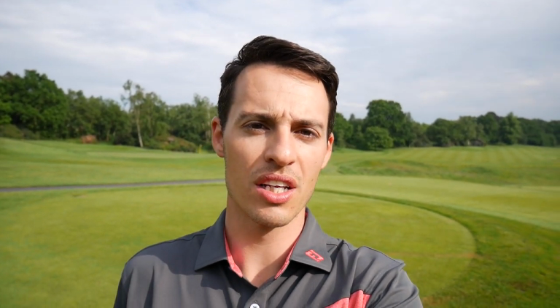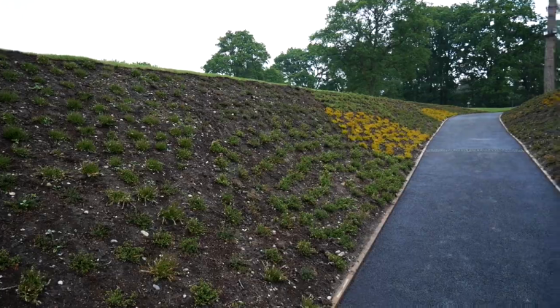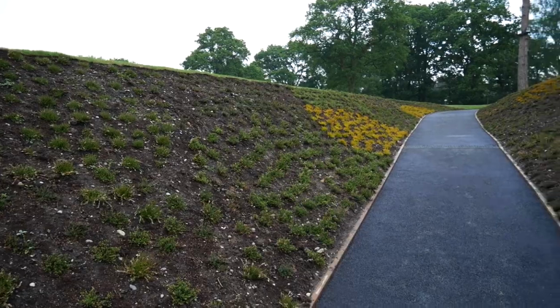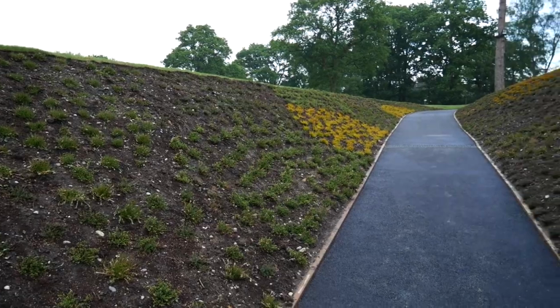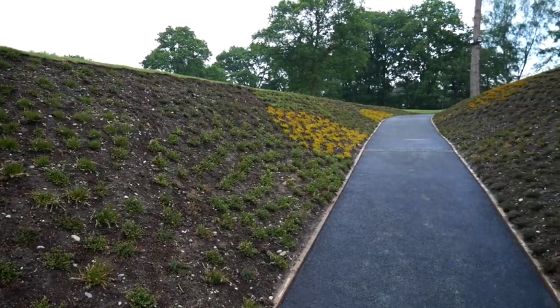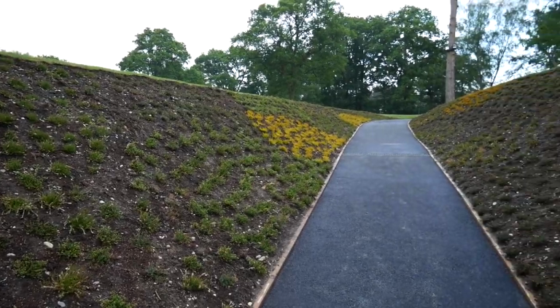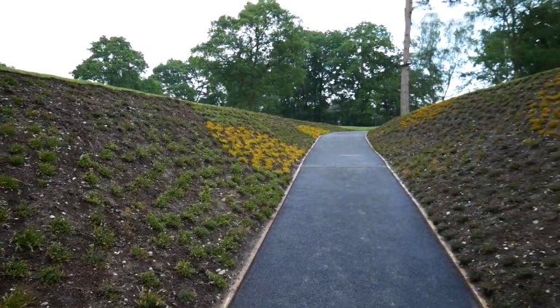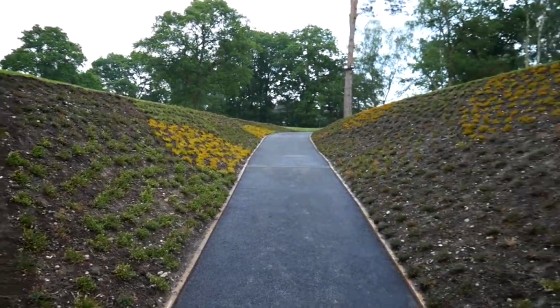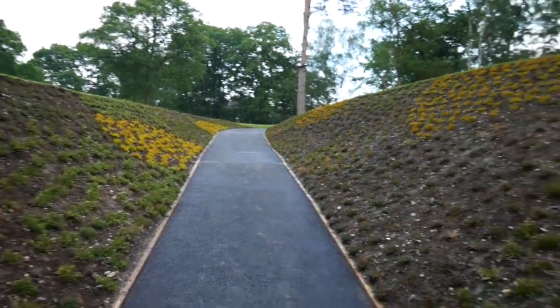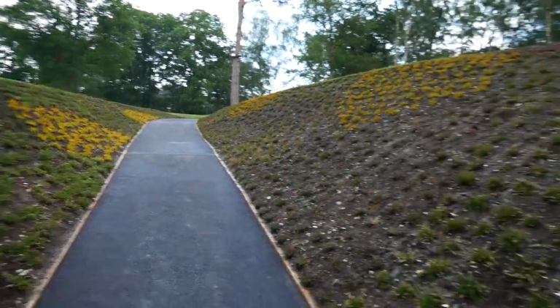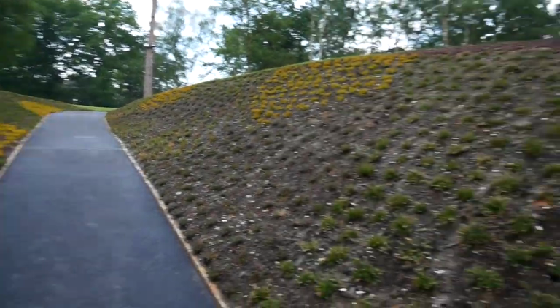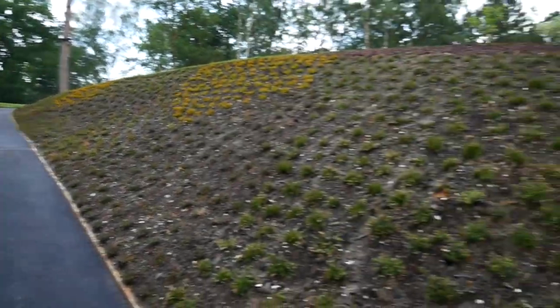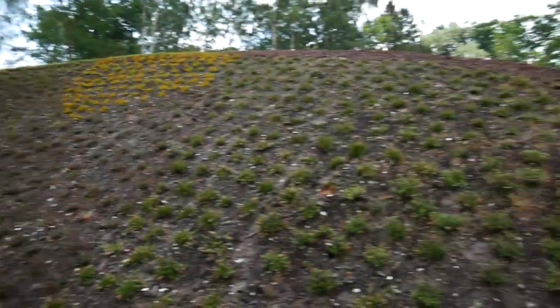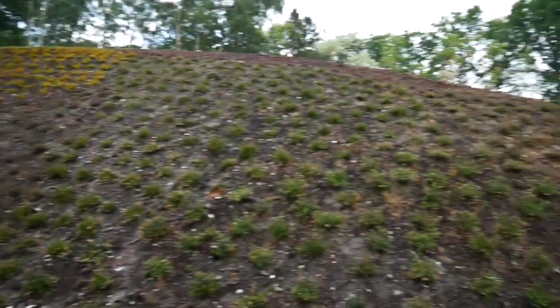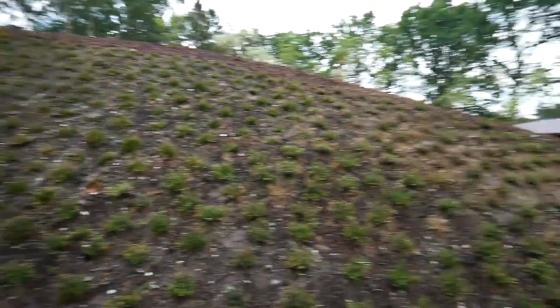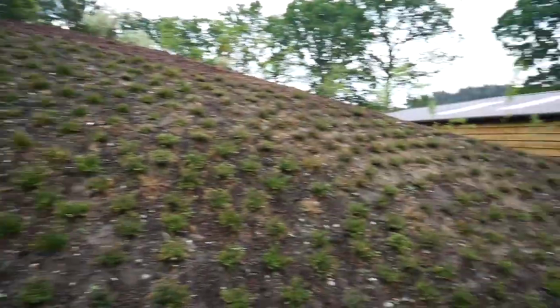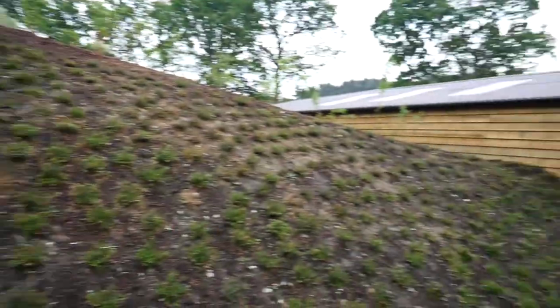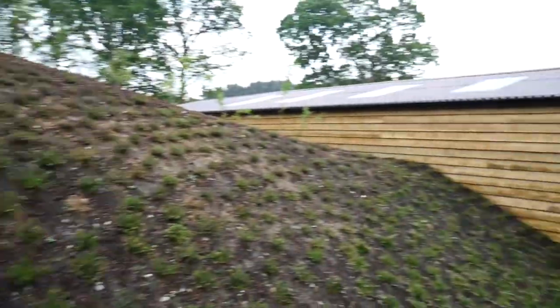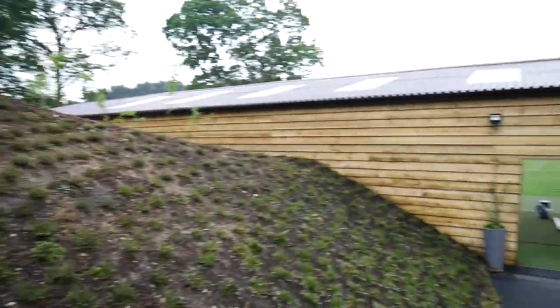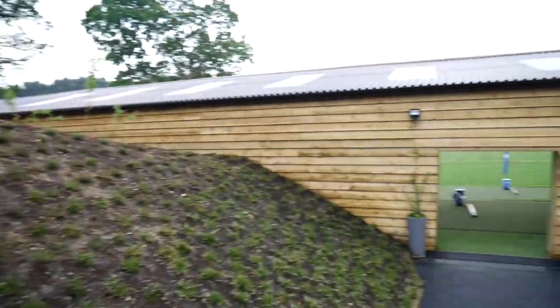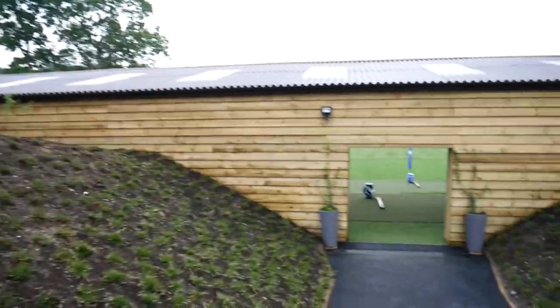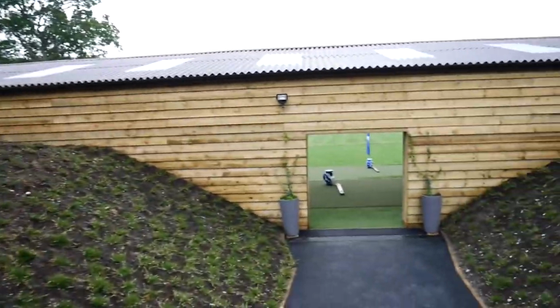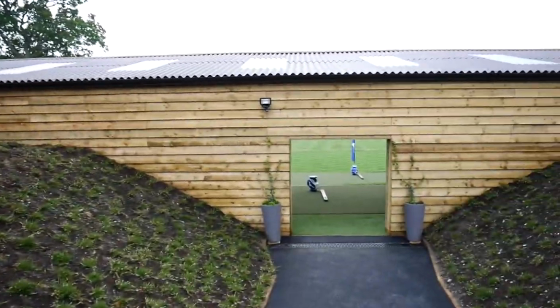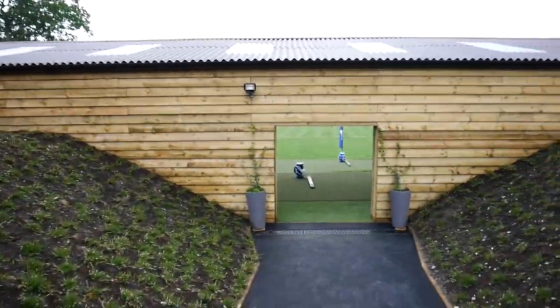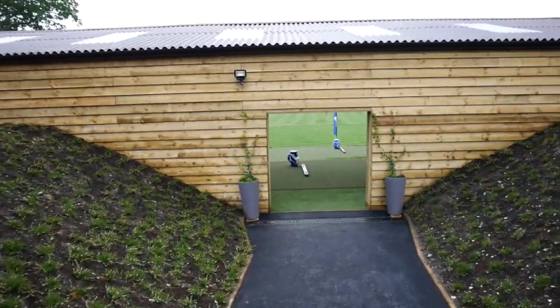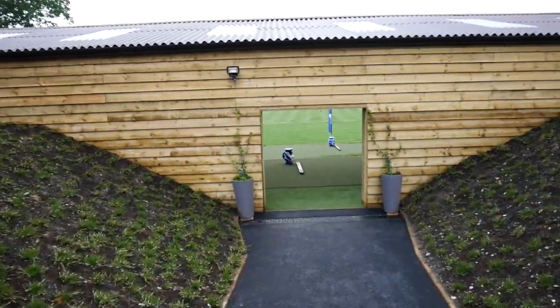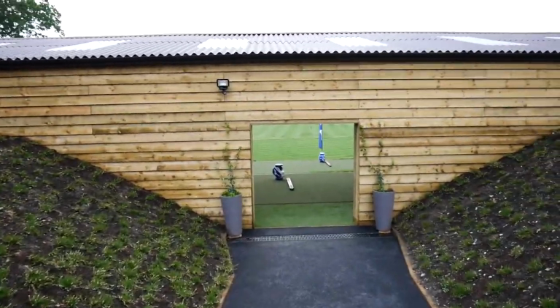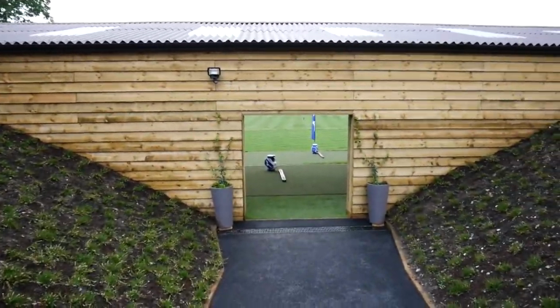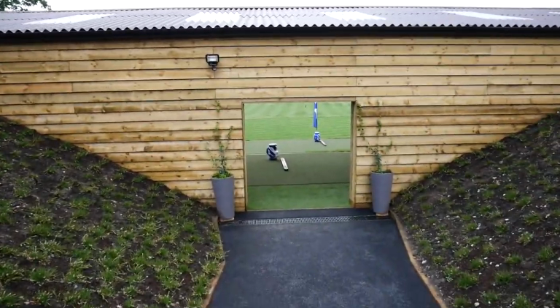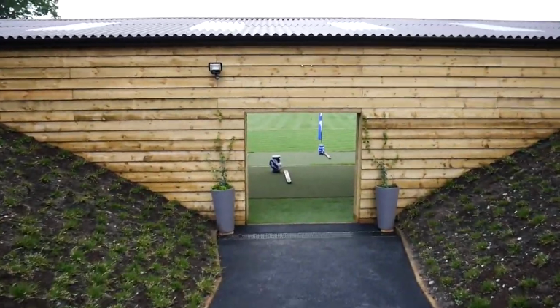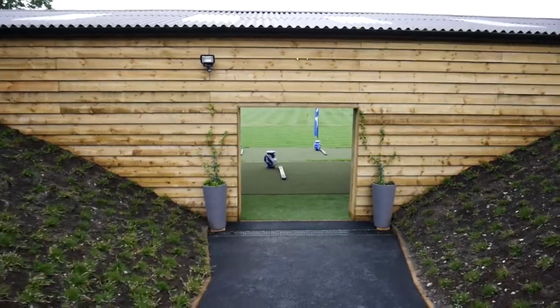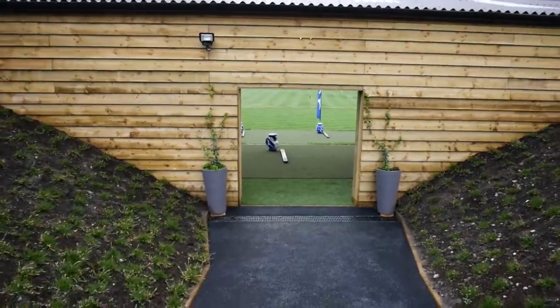So this is the entrance to the new driving range here at Bearwood Lakes — shall we have a look?